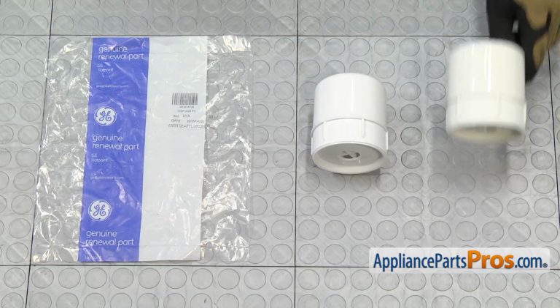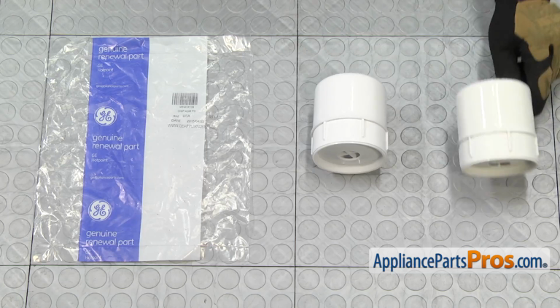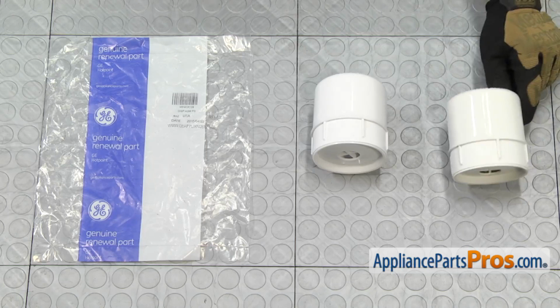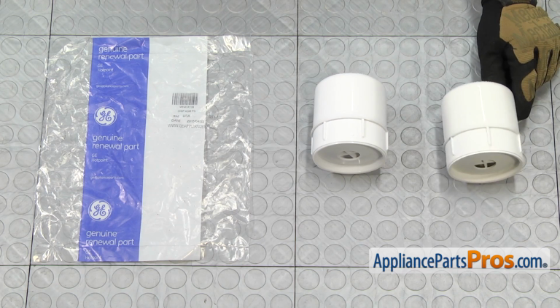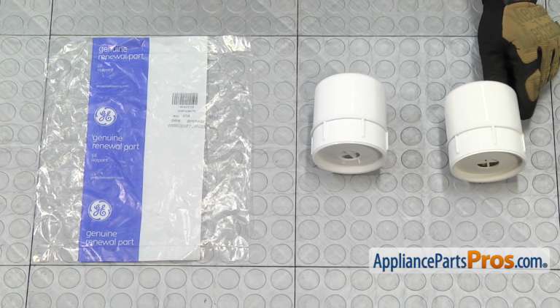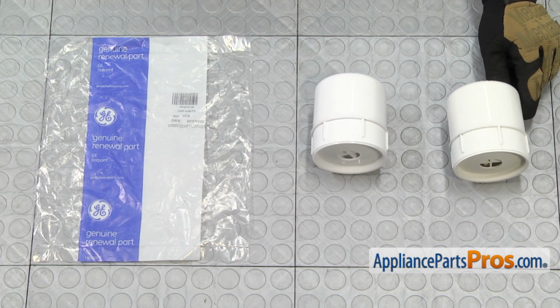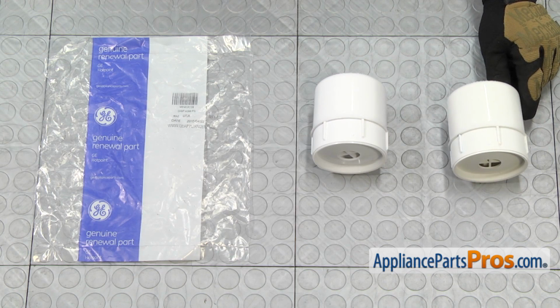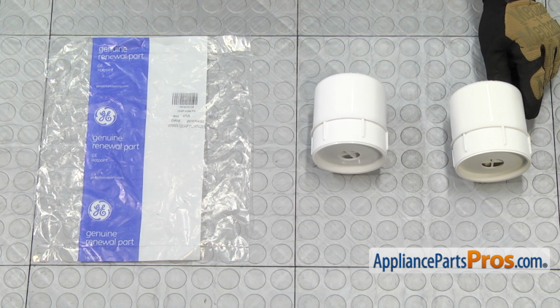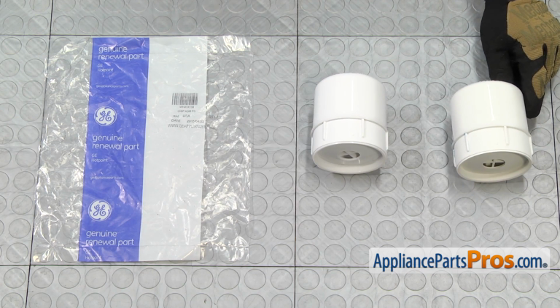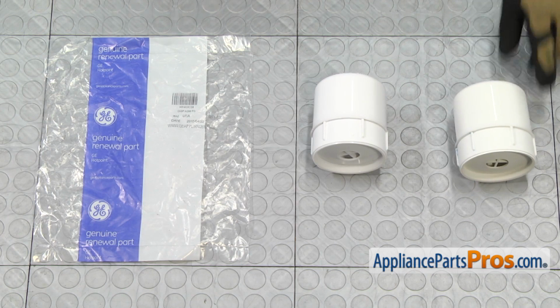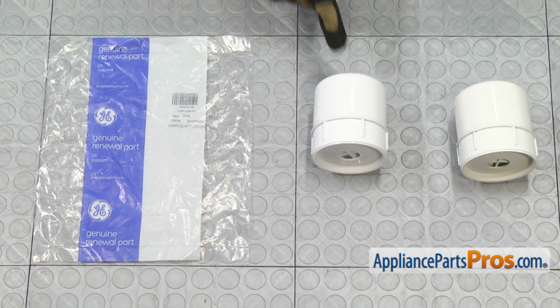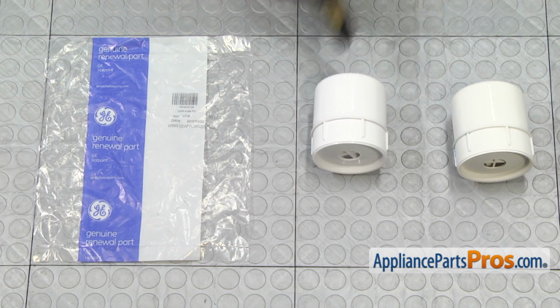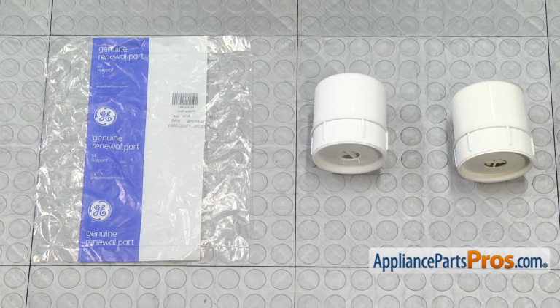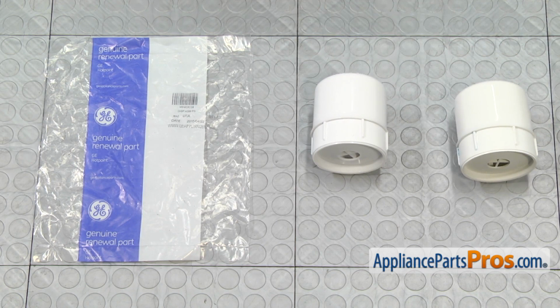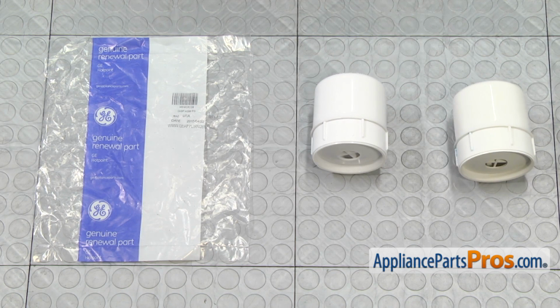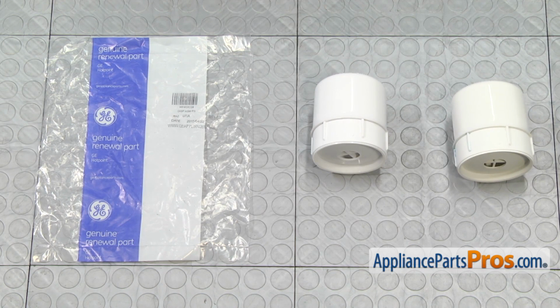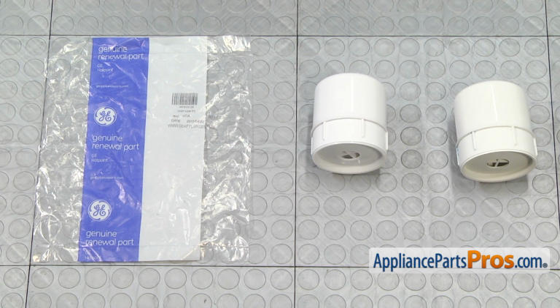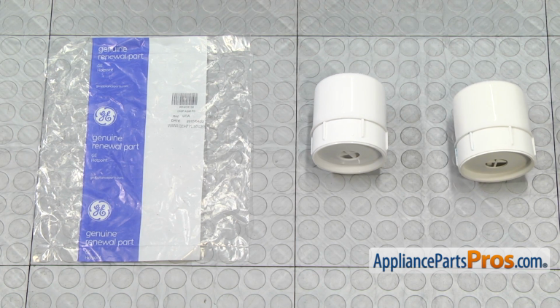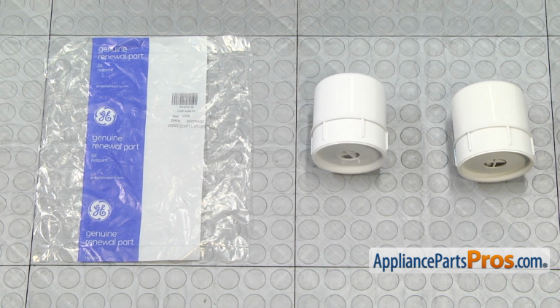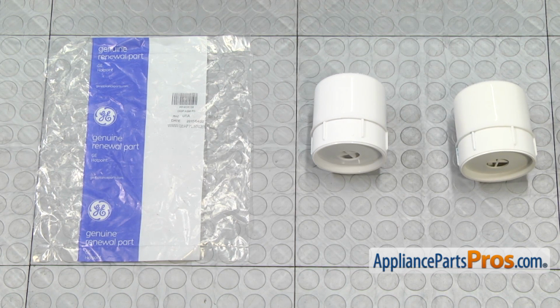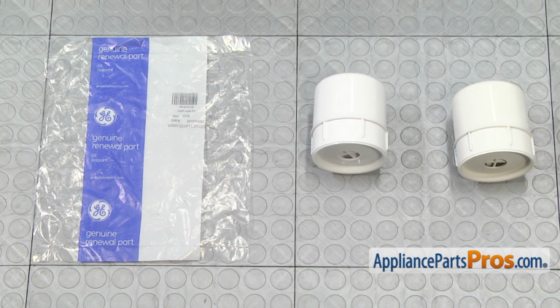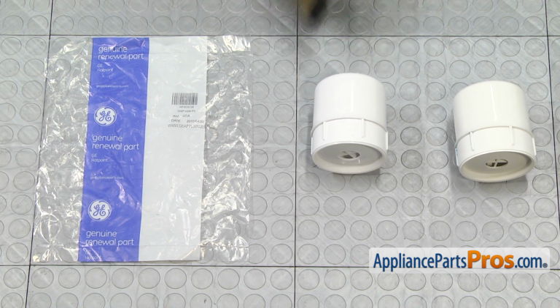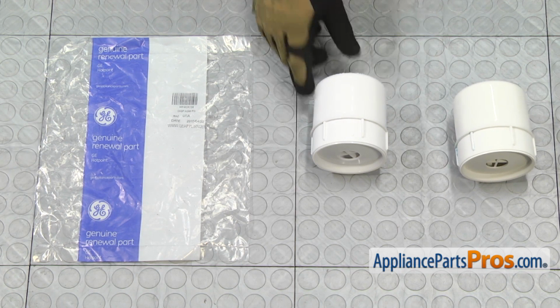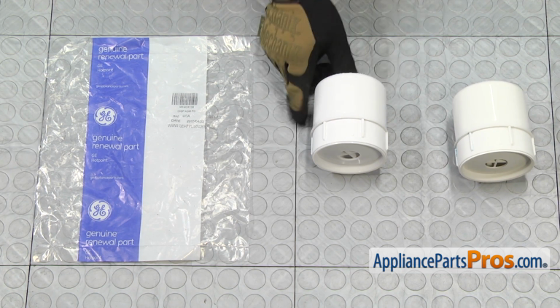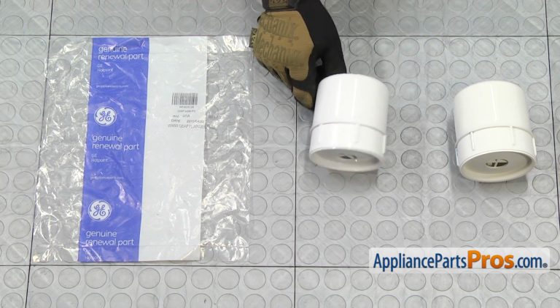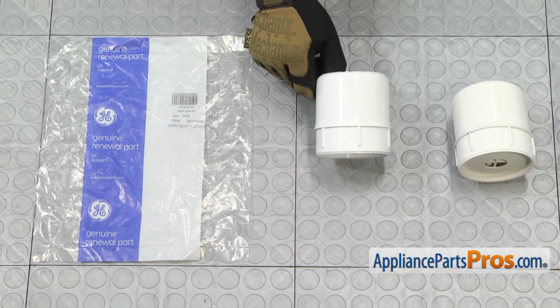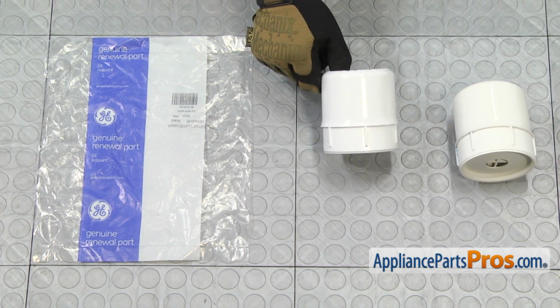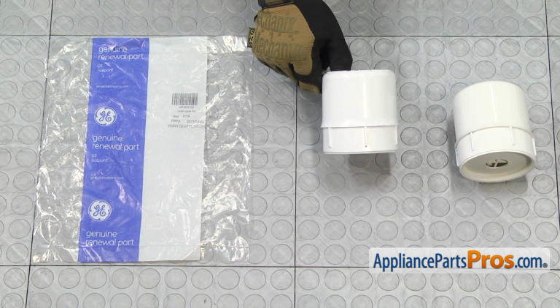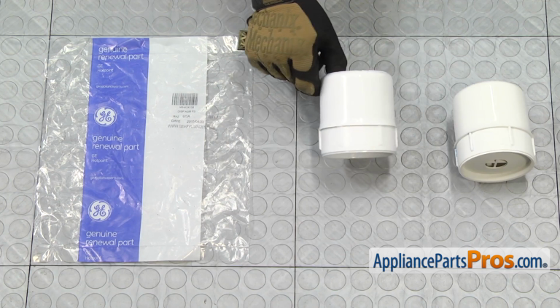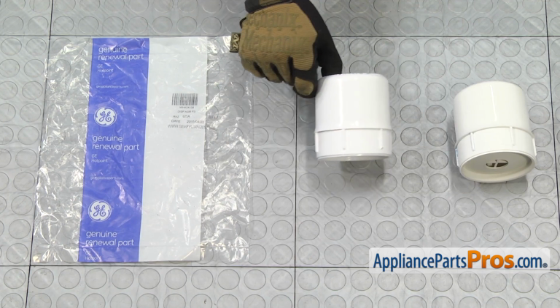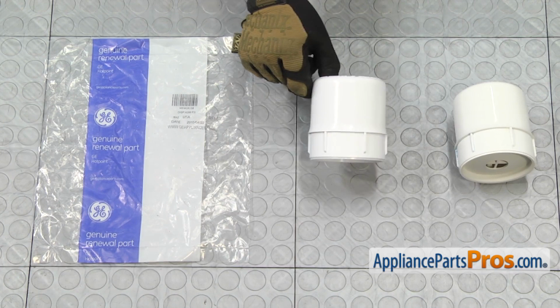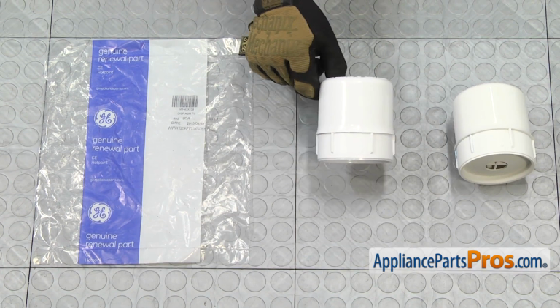Here's the old fabric softener dispenser next to the new one. If you already have one of these, great. If not, you can get it at AppliancePartsPros.com.